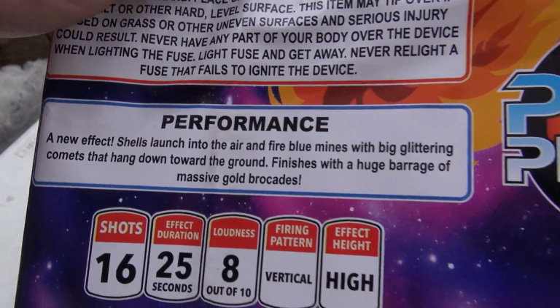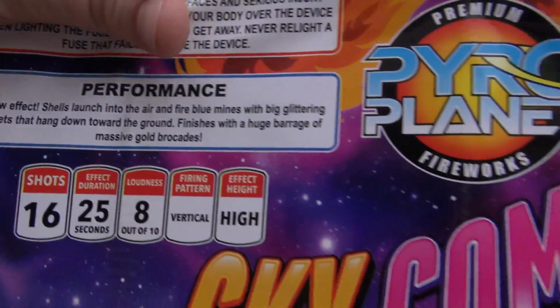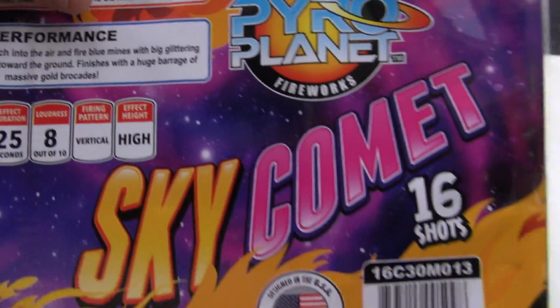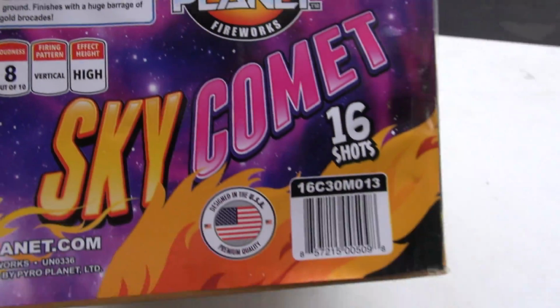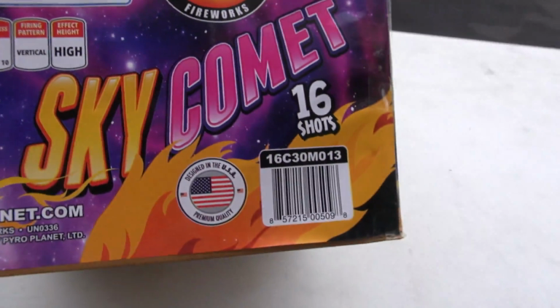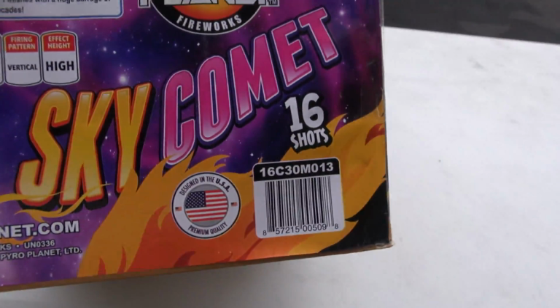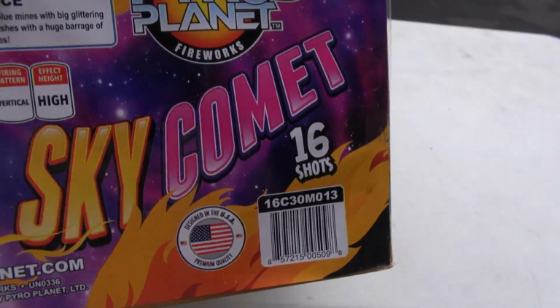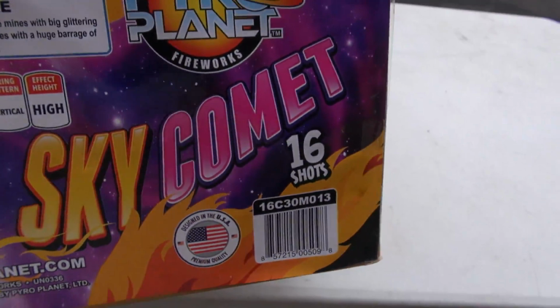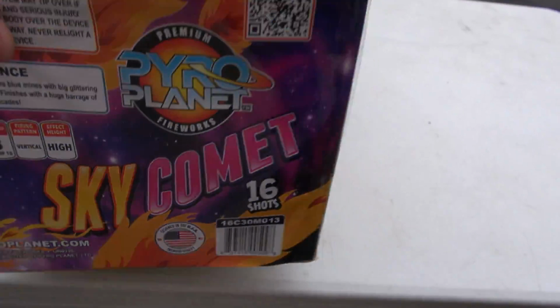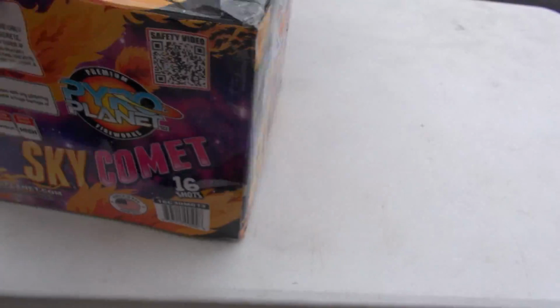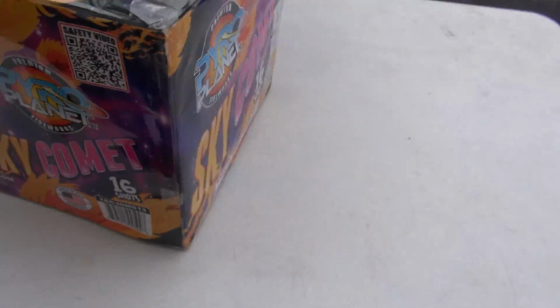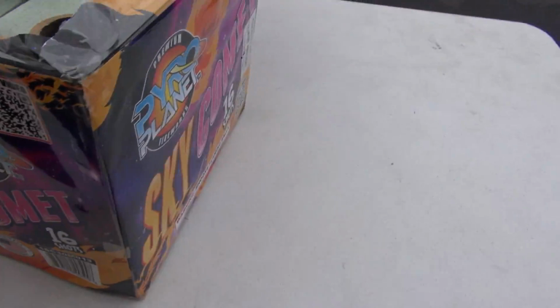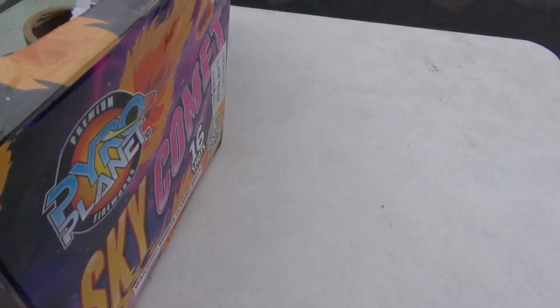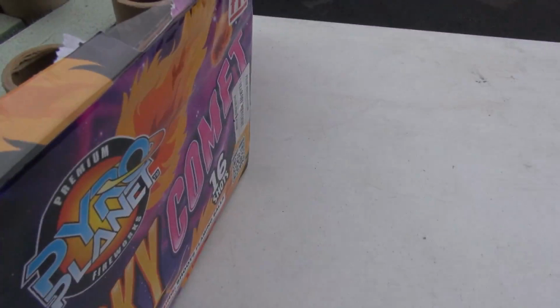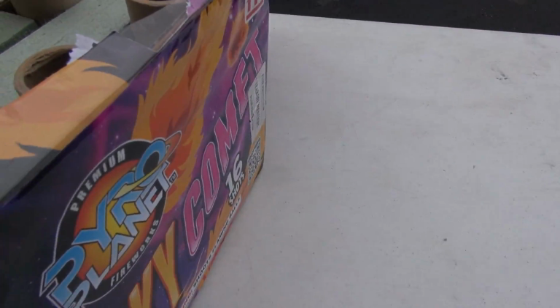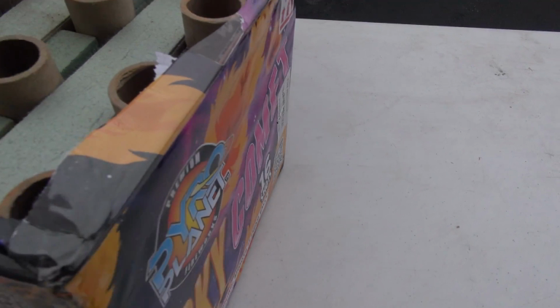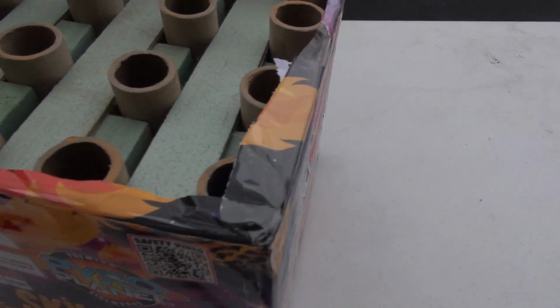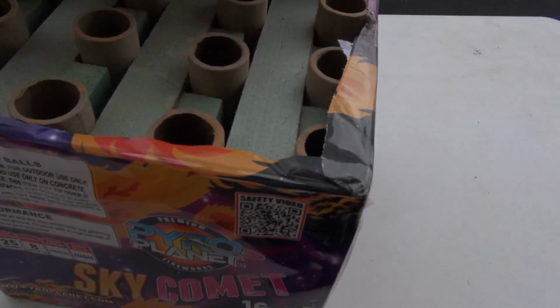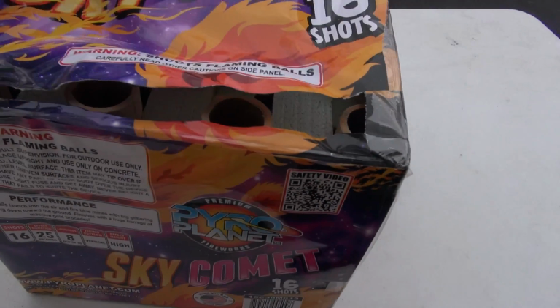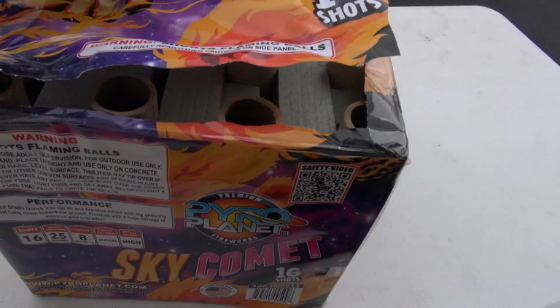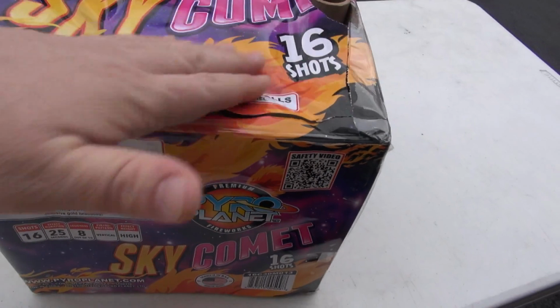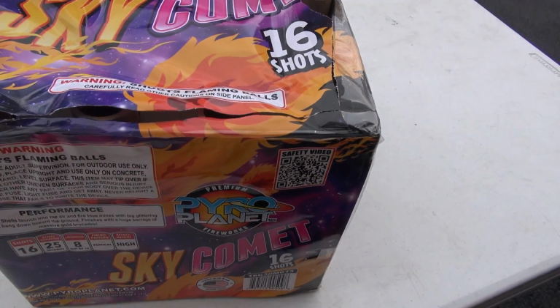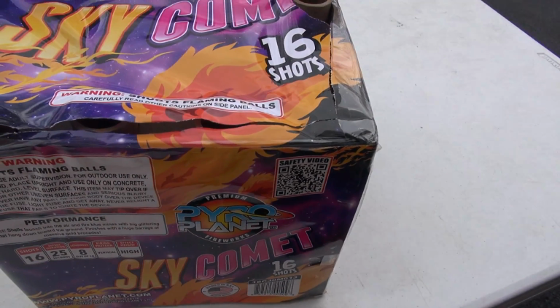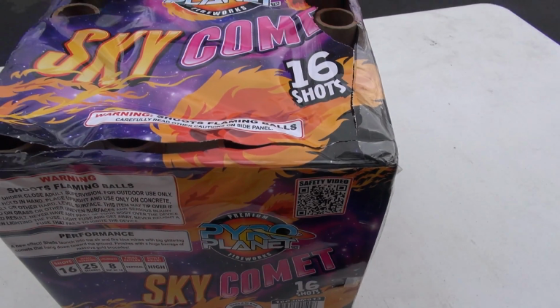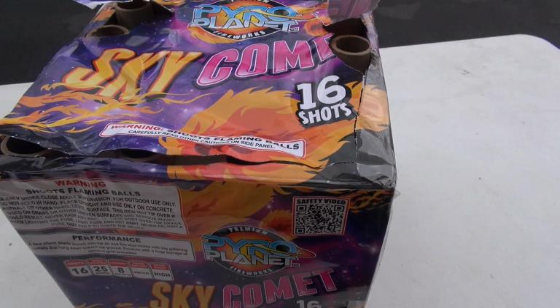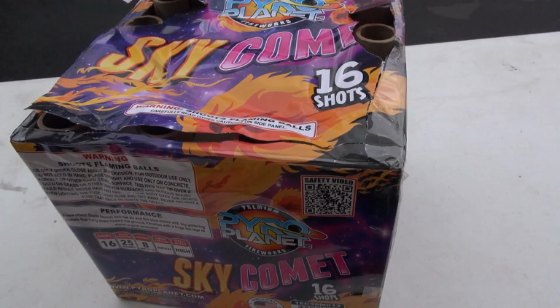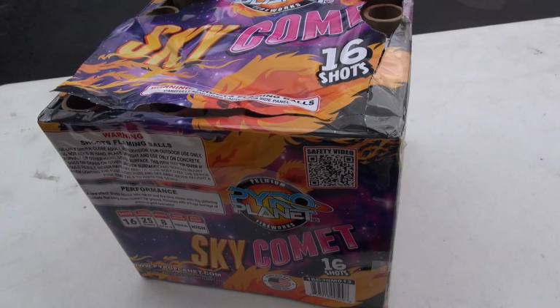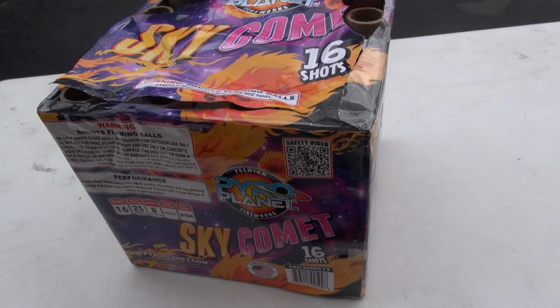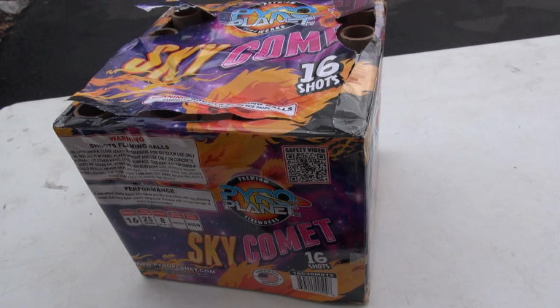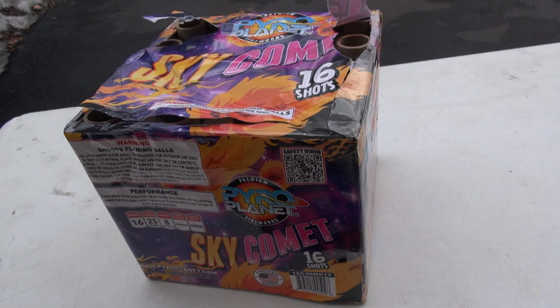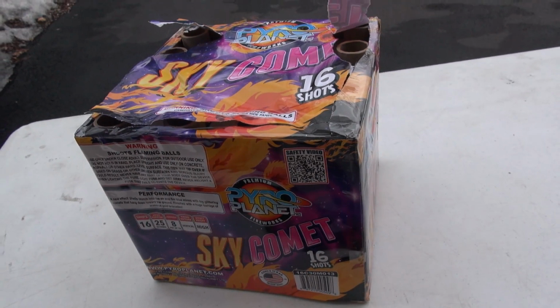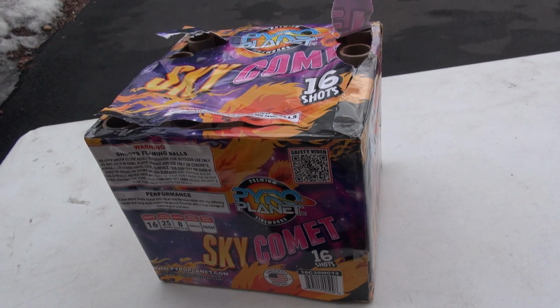So, Sky Comet. Let's go check this bad boy out. See you in a bit.